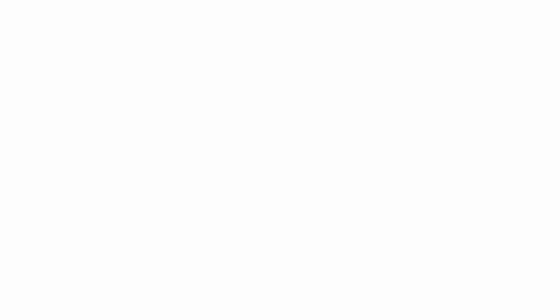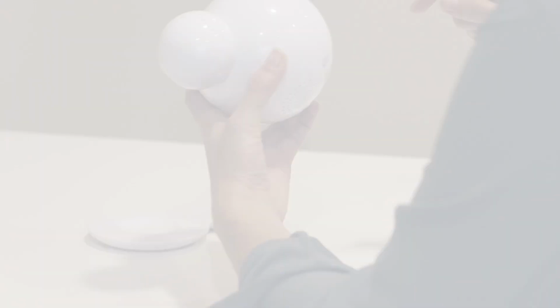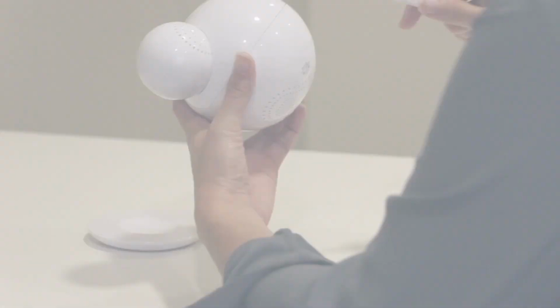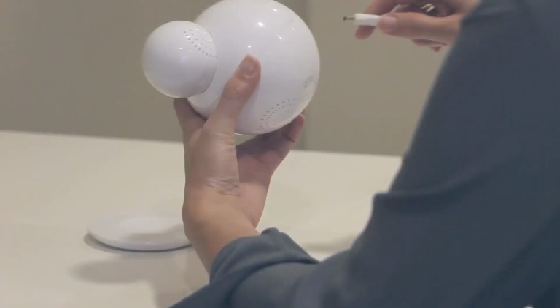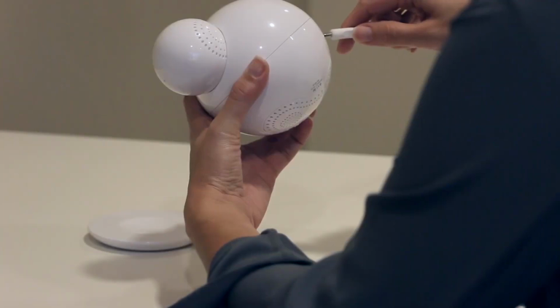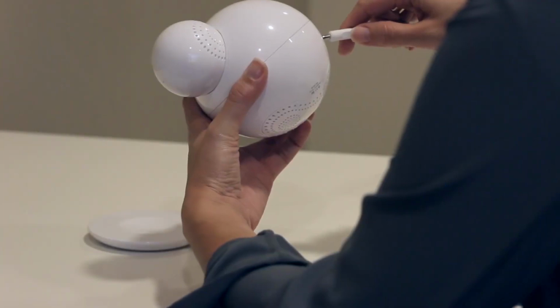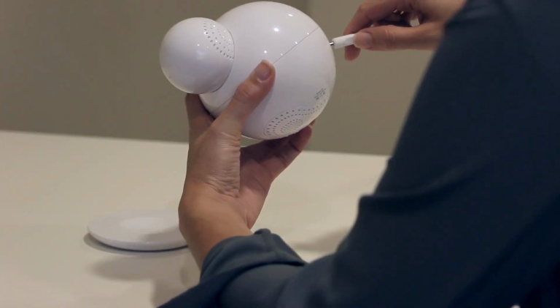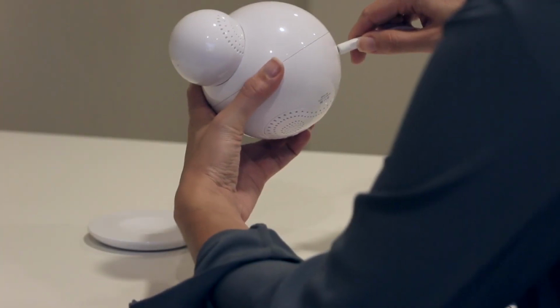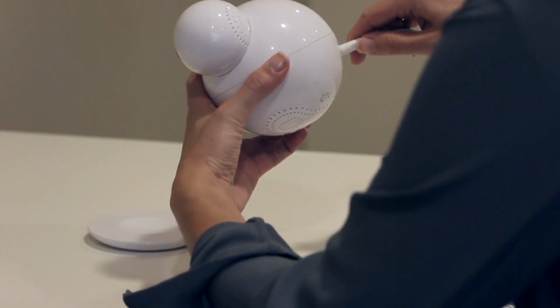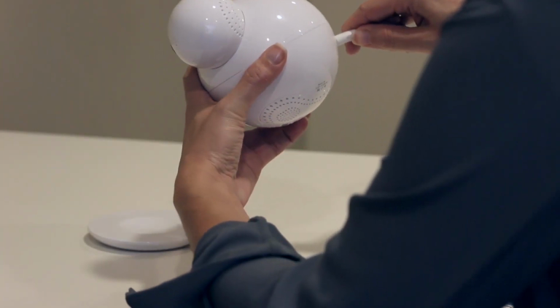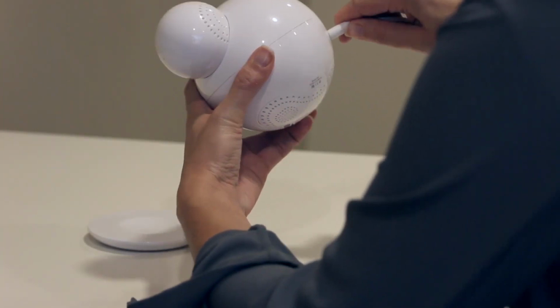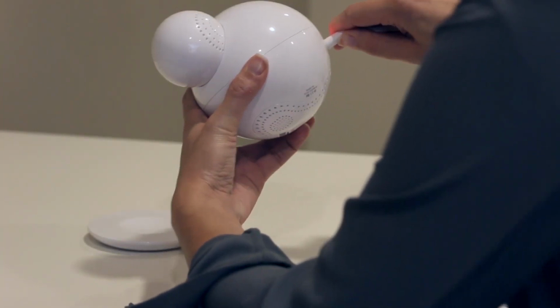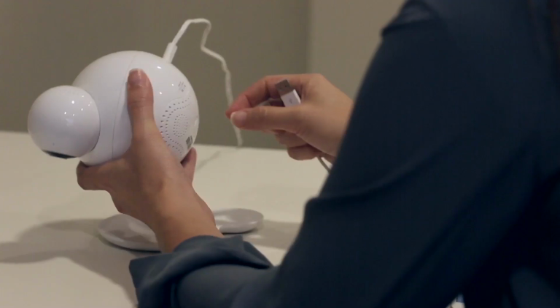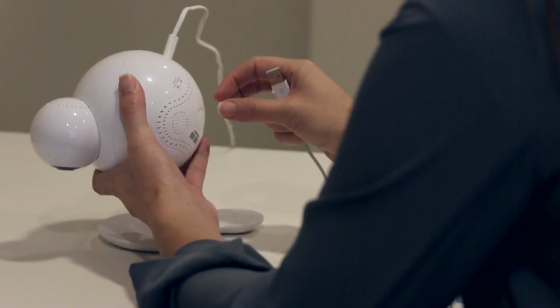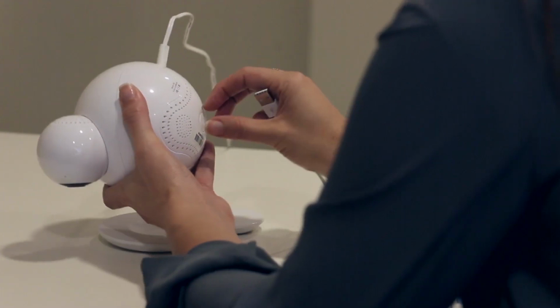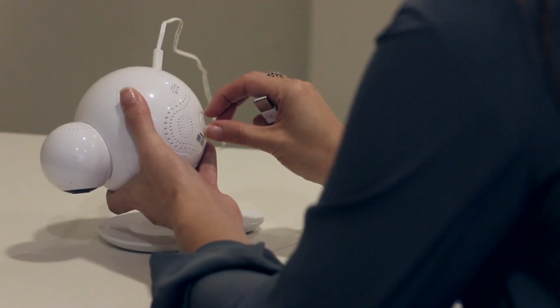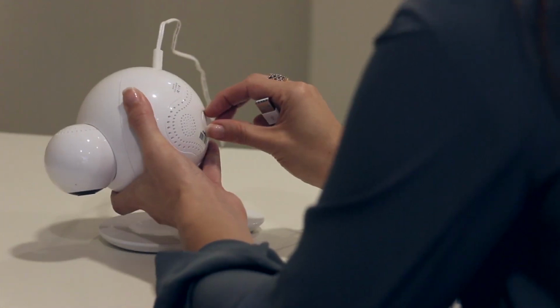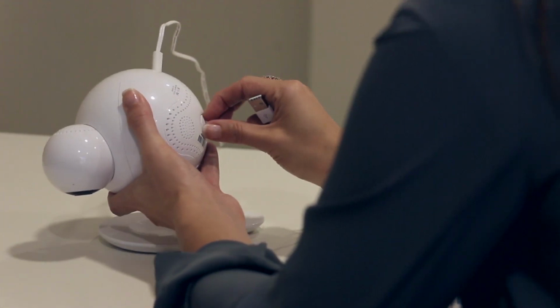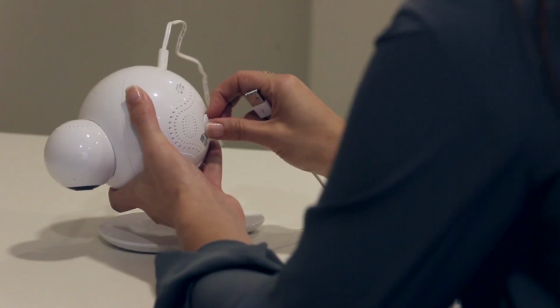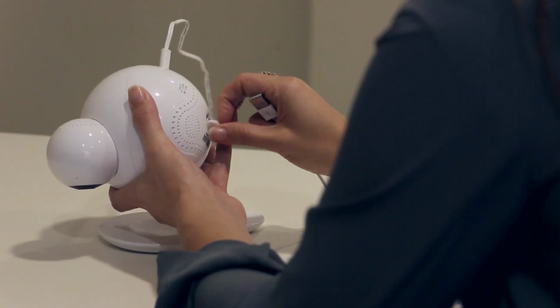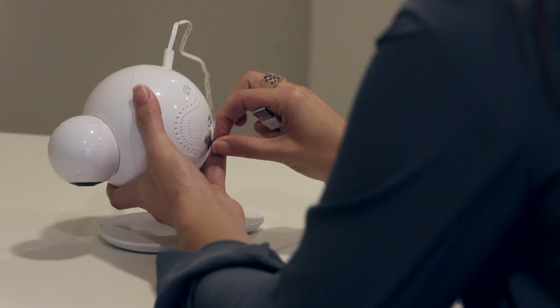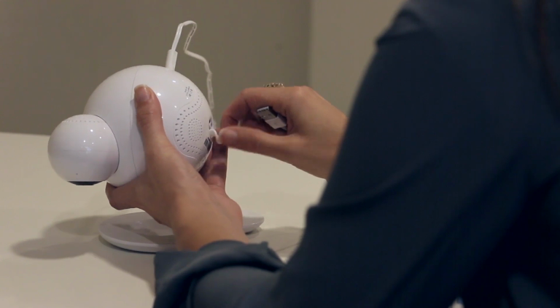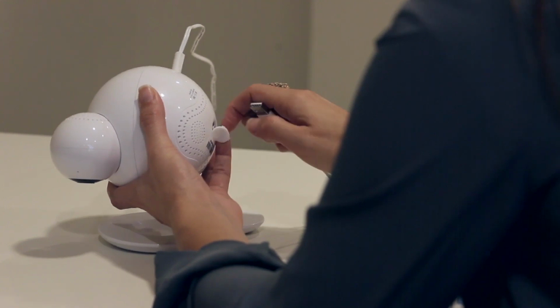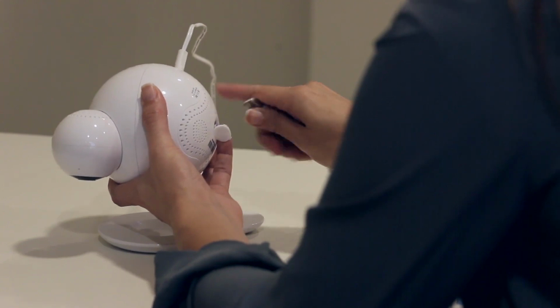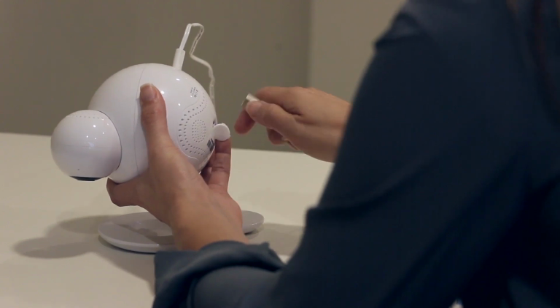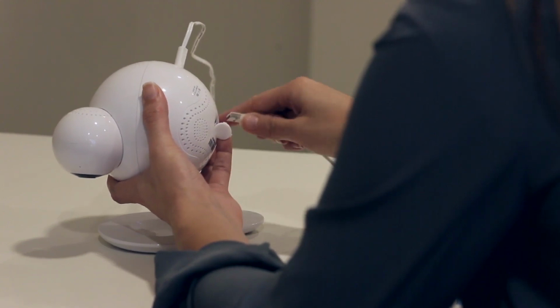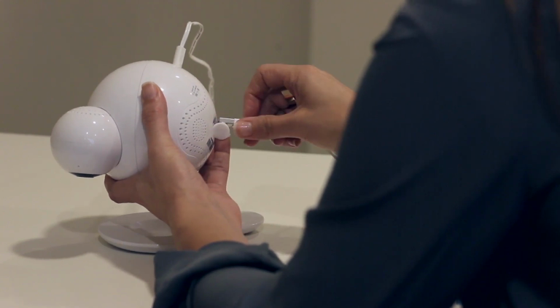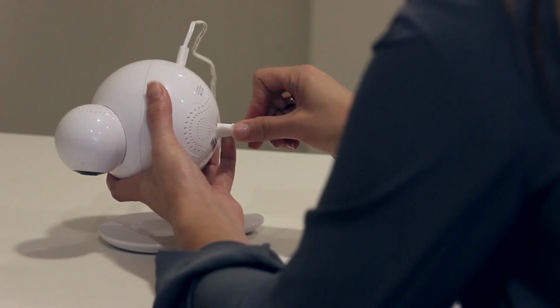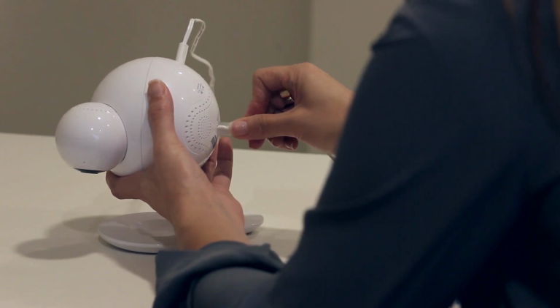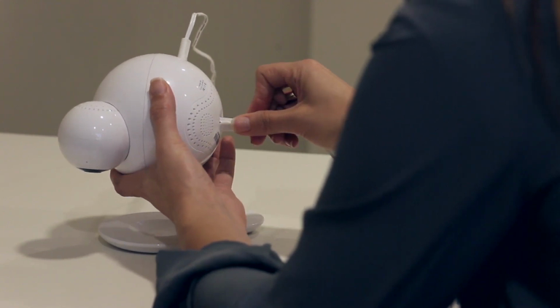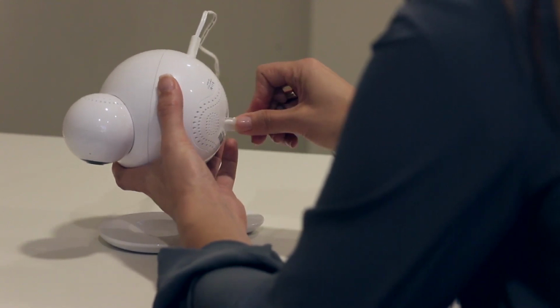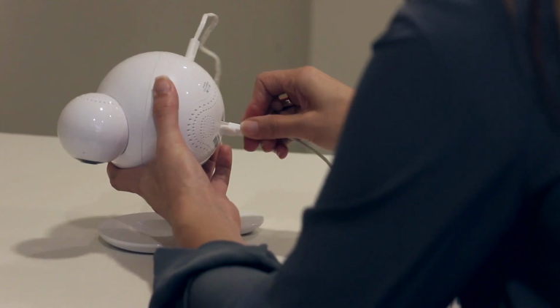Next, connect the power adapter to the back of your camera and connect the USB cable as instructed on the app screen.